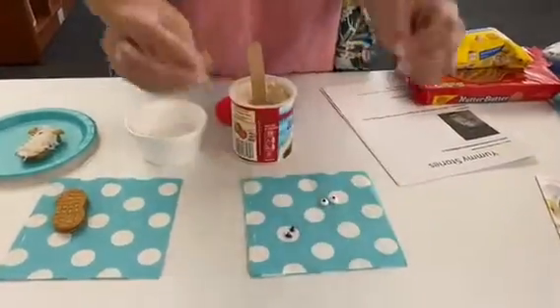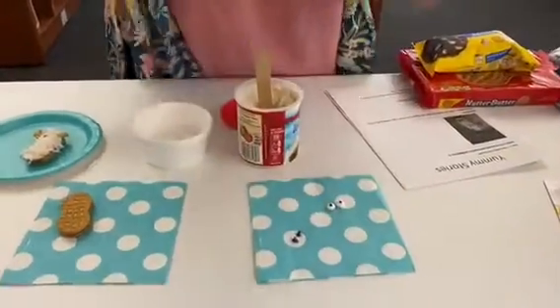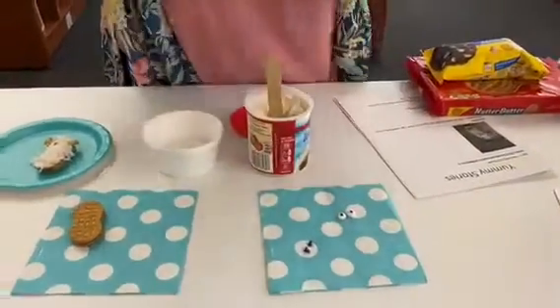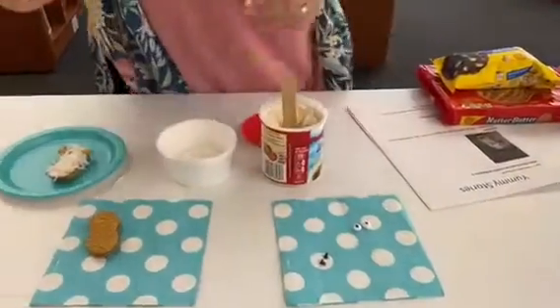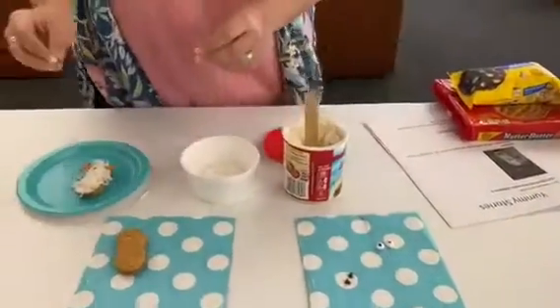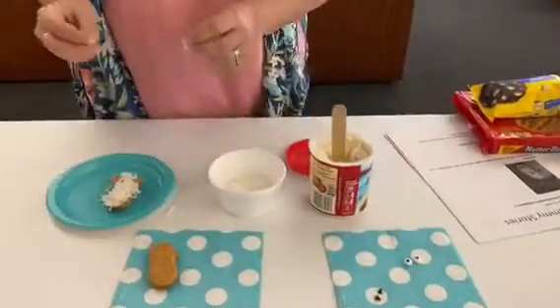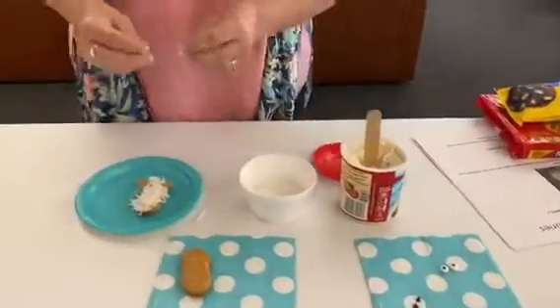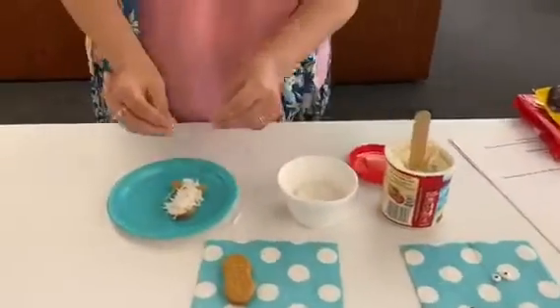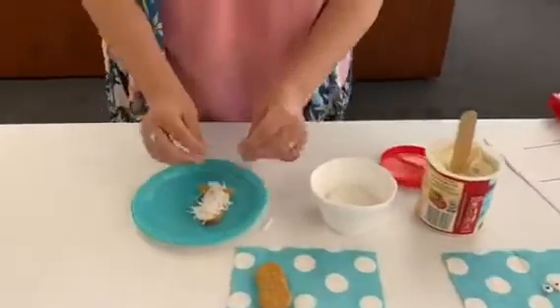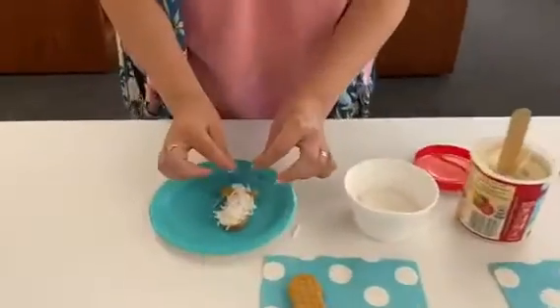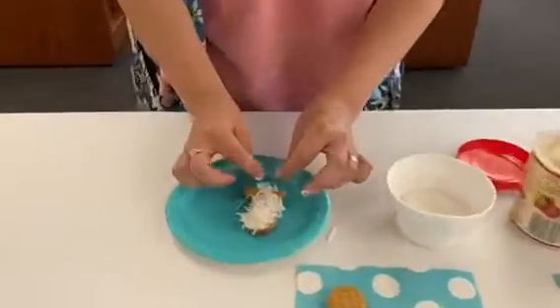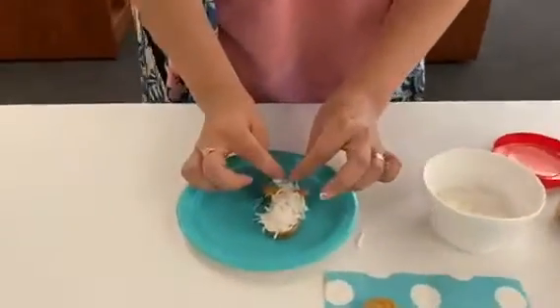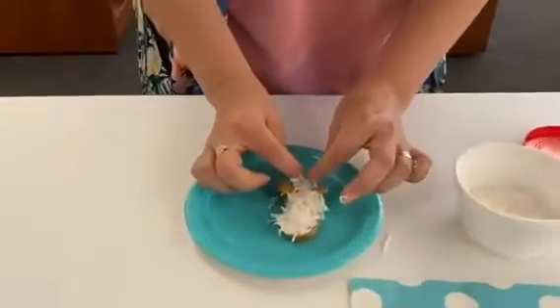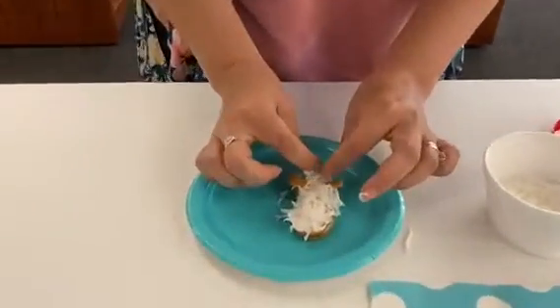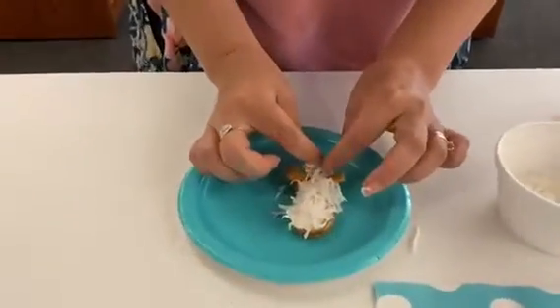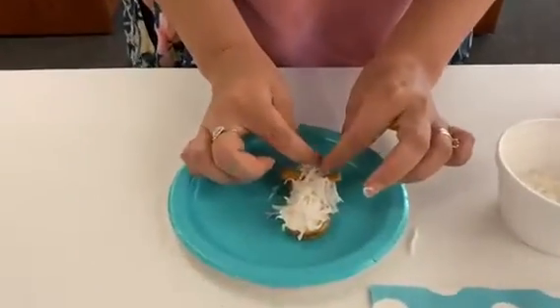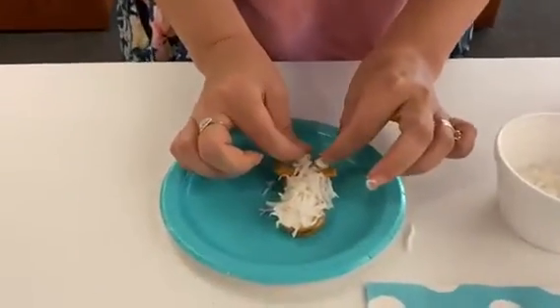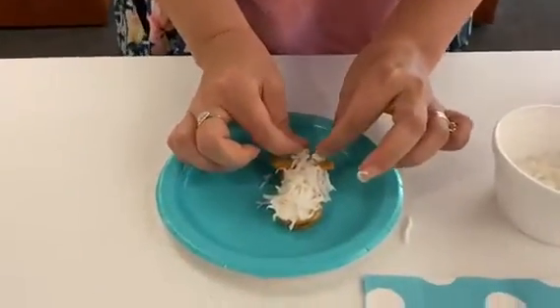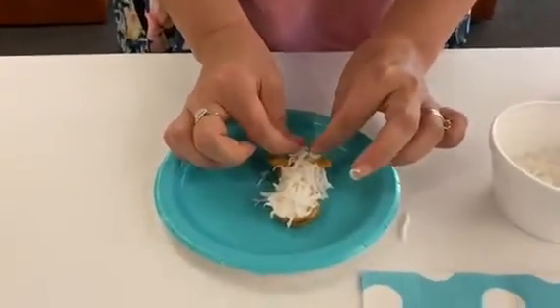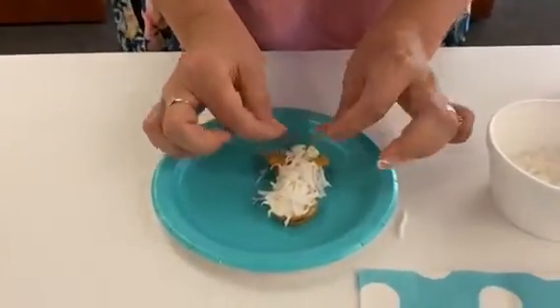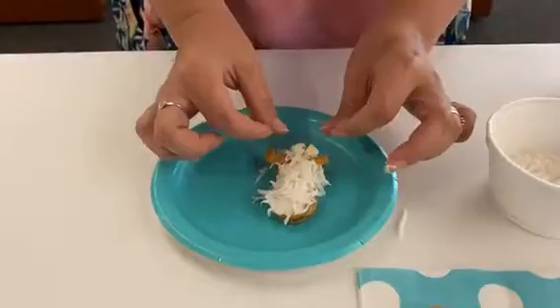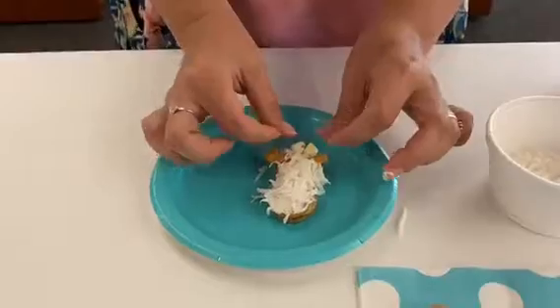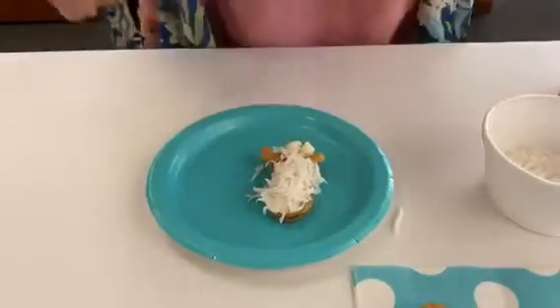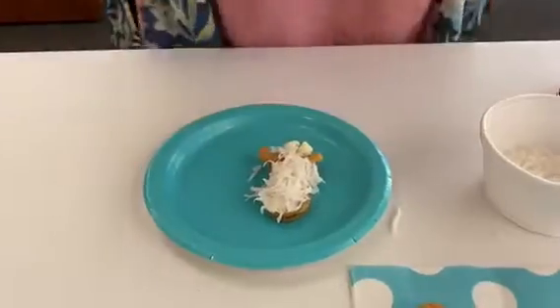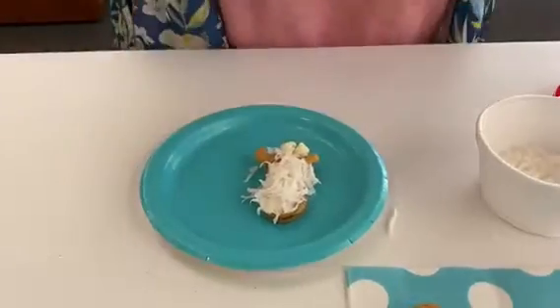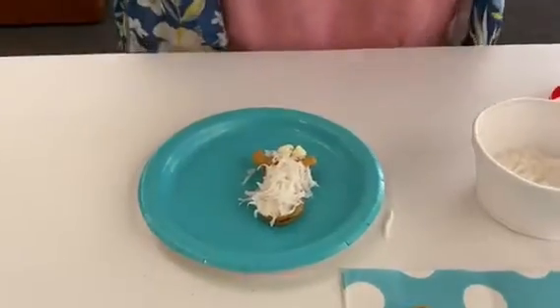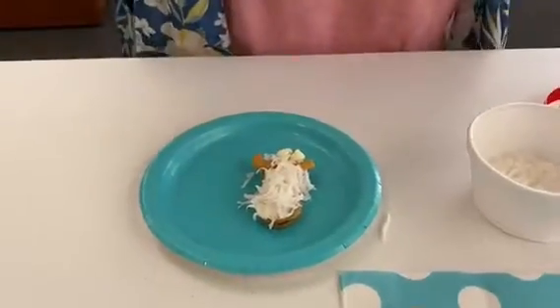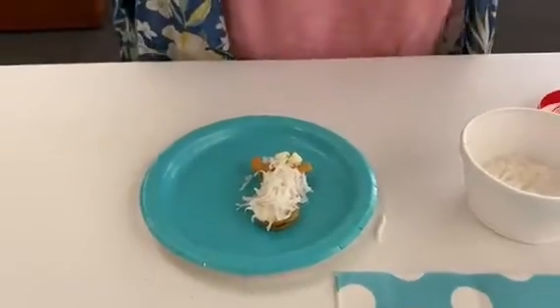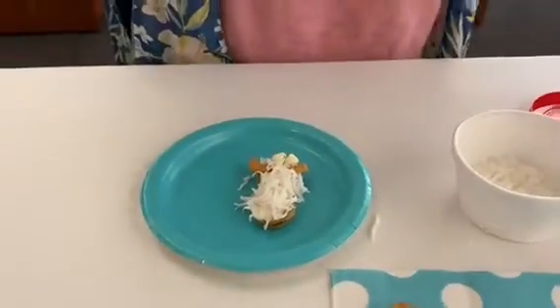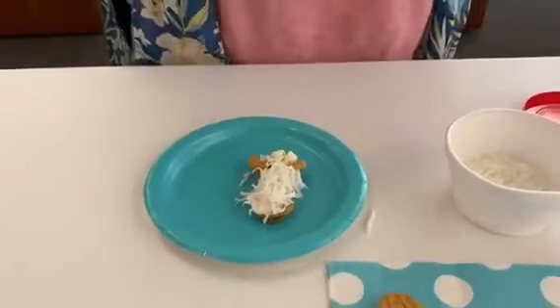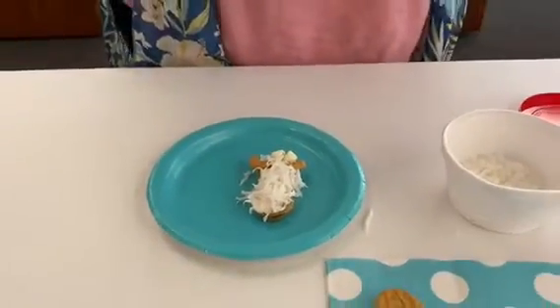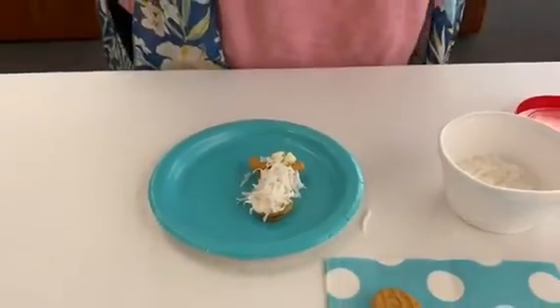Let's add the white chocolate chips on top. That's gonna be our goat's ears.